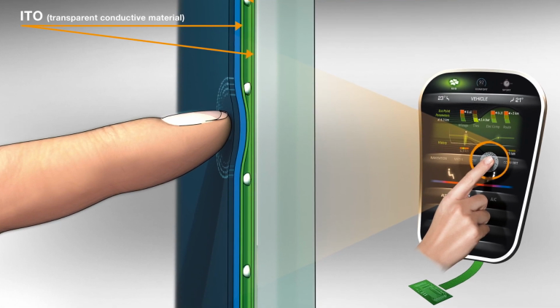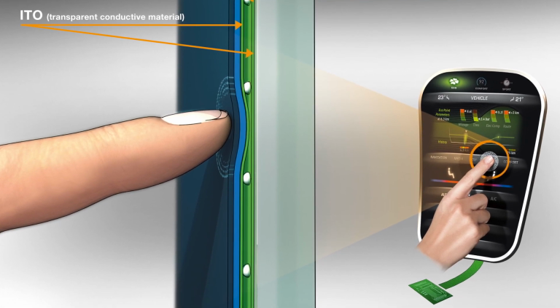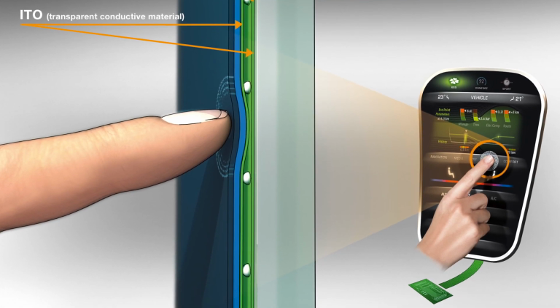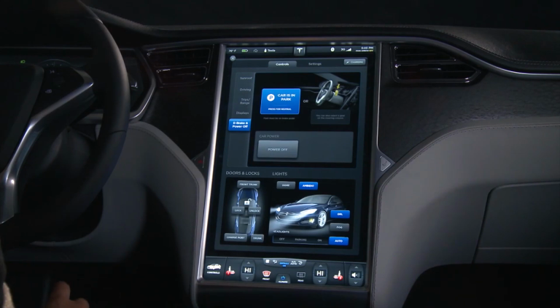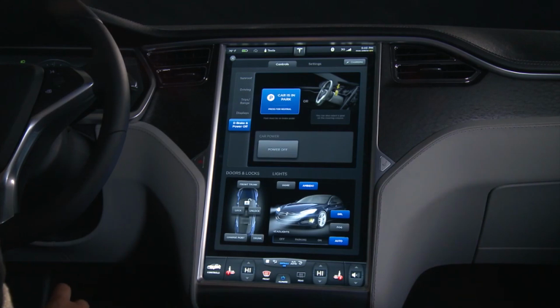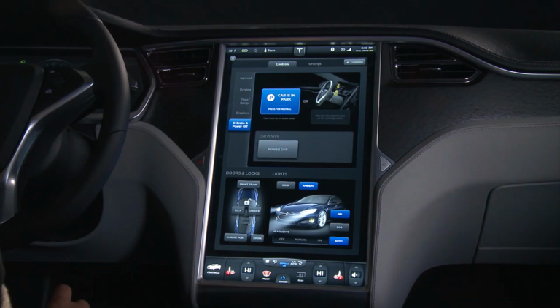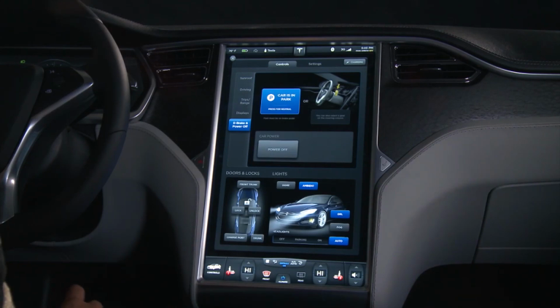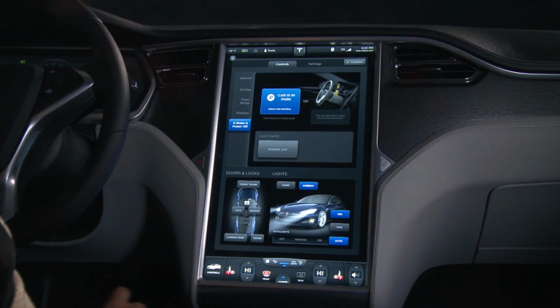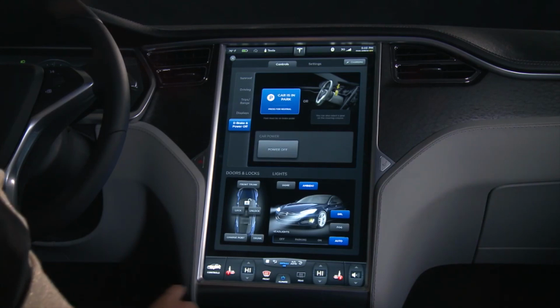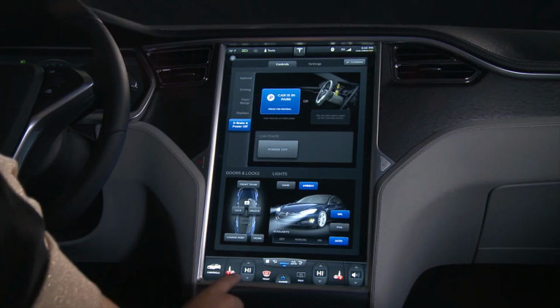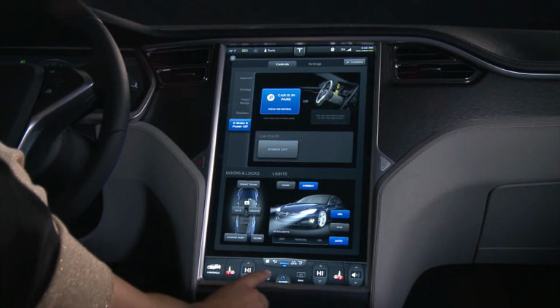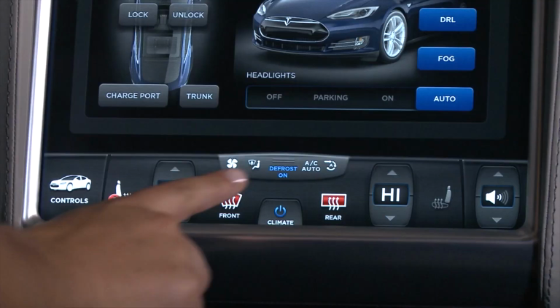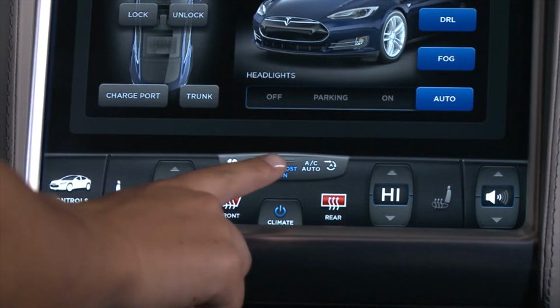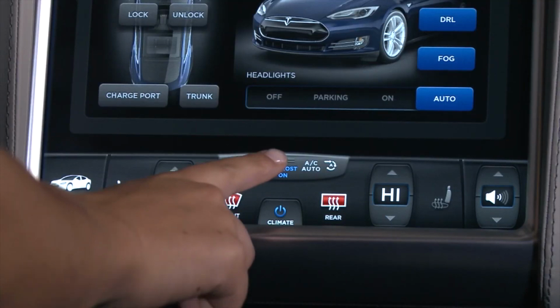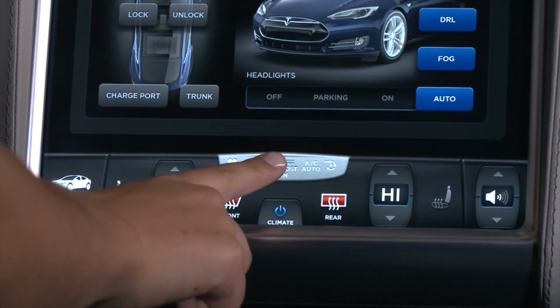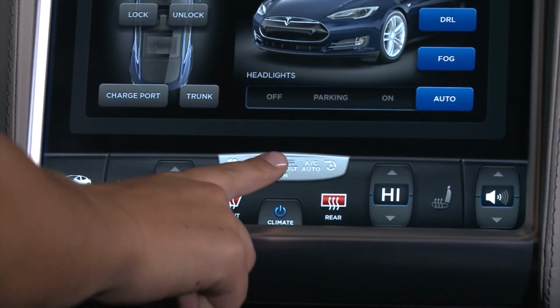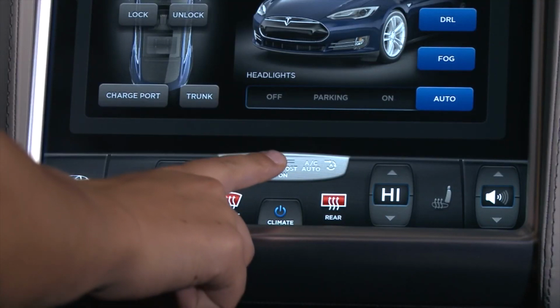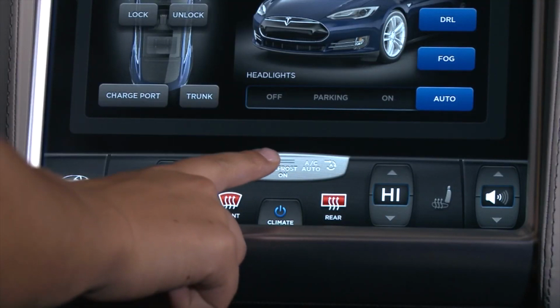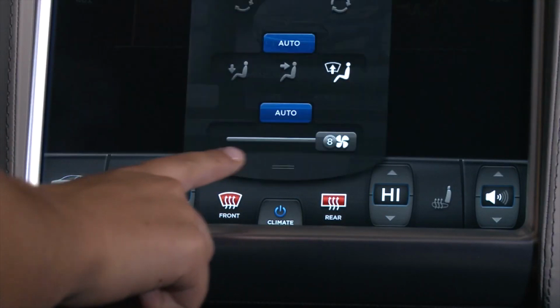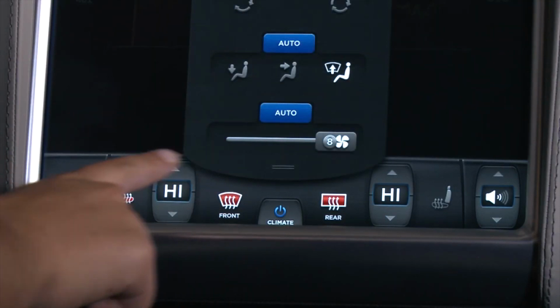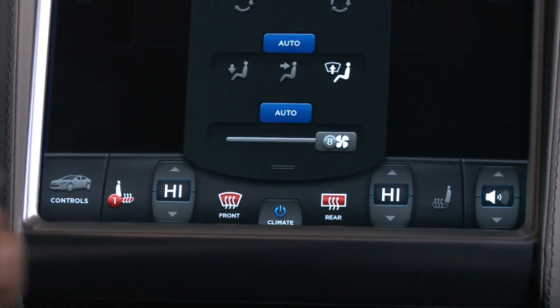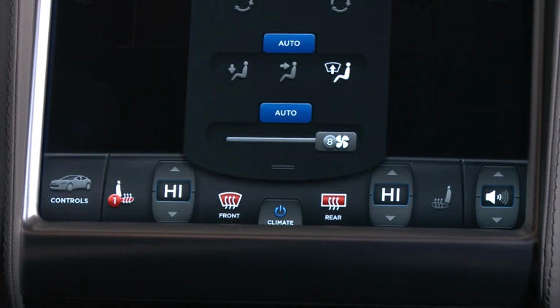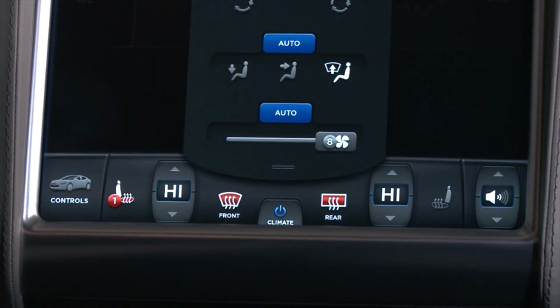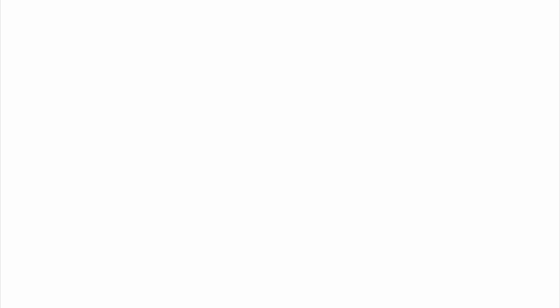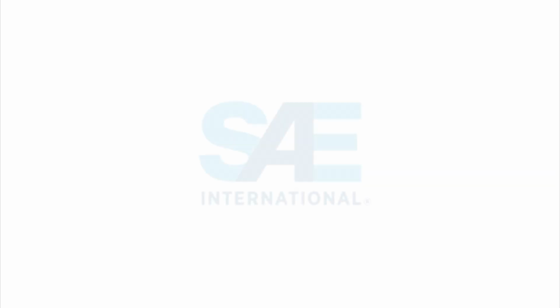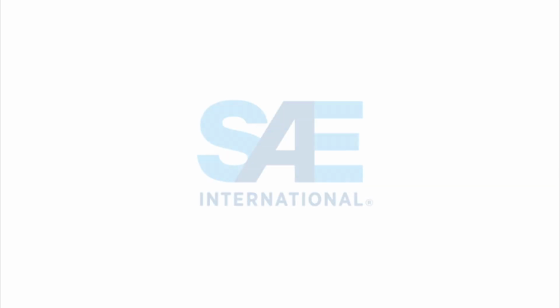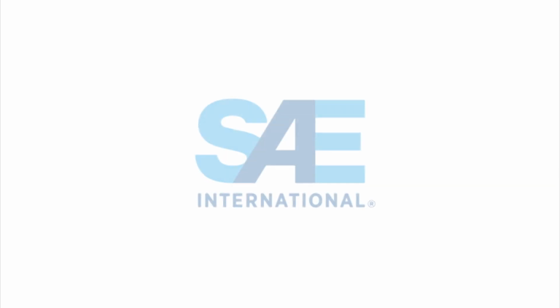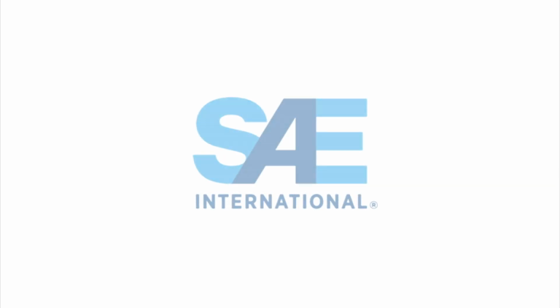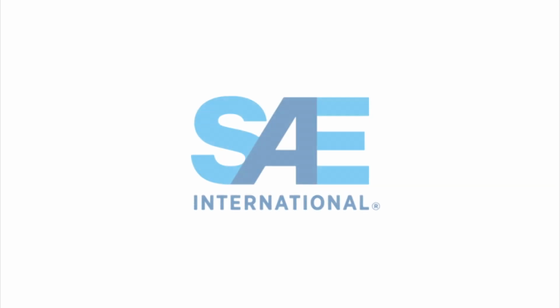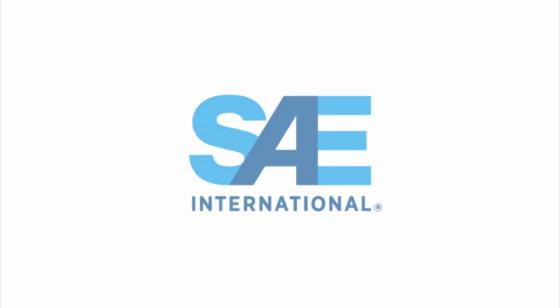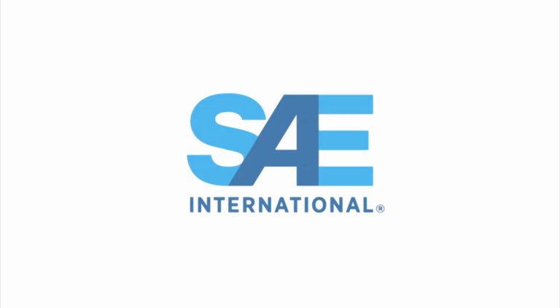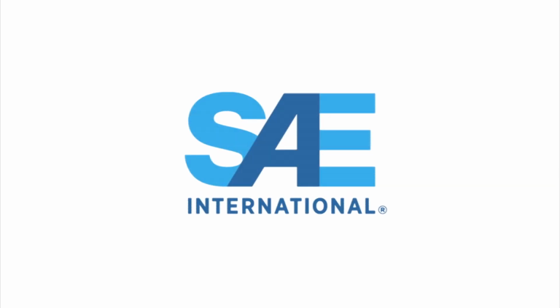For Automotive Engineering Magazine, I'm Lindsey Brook, and that's this week's SAE.